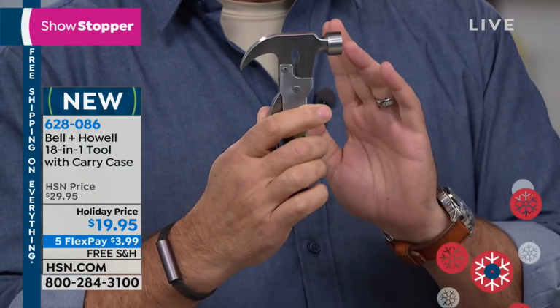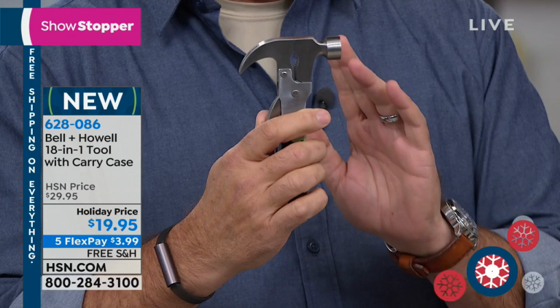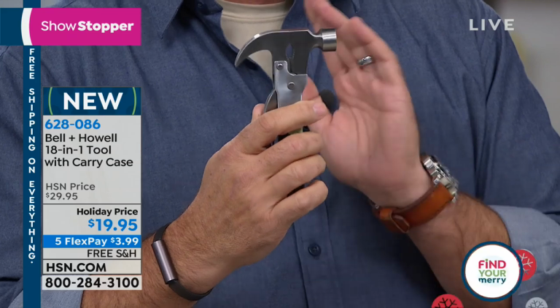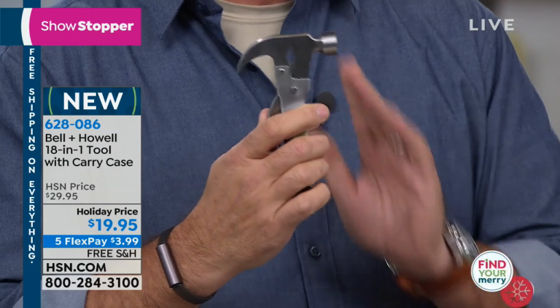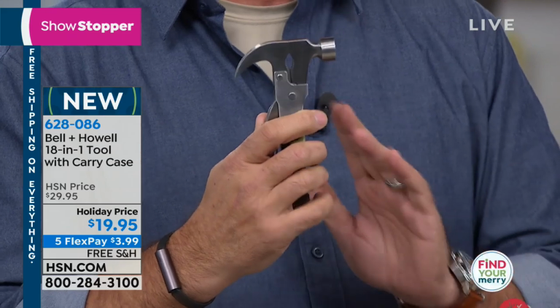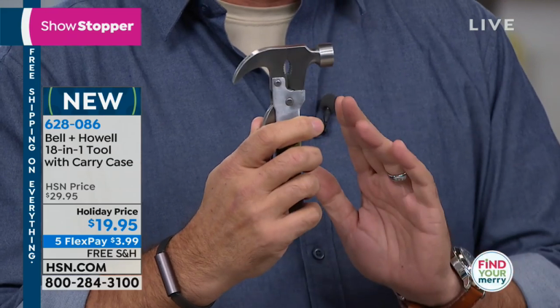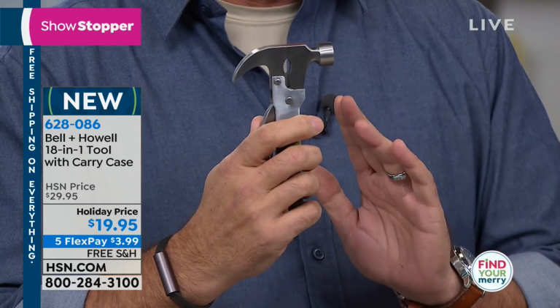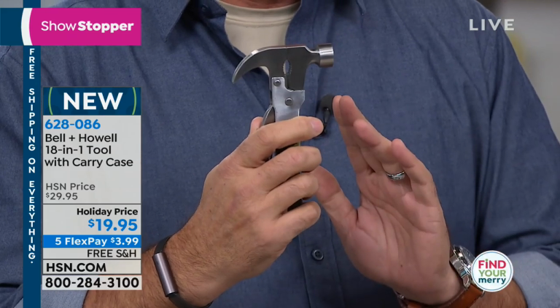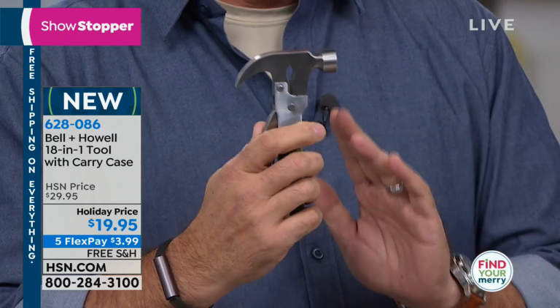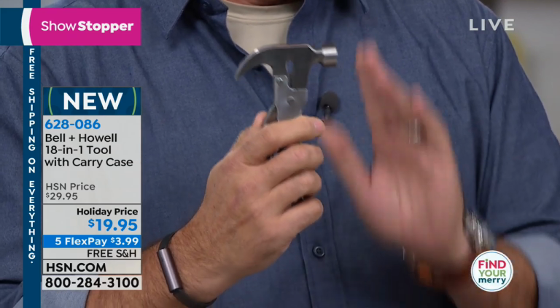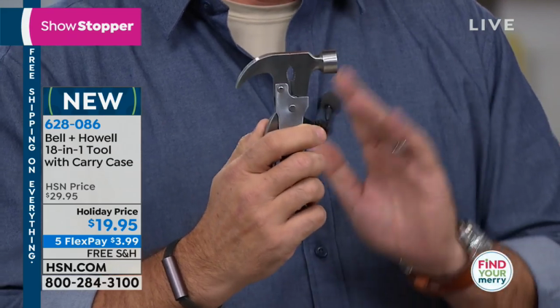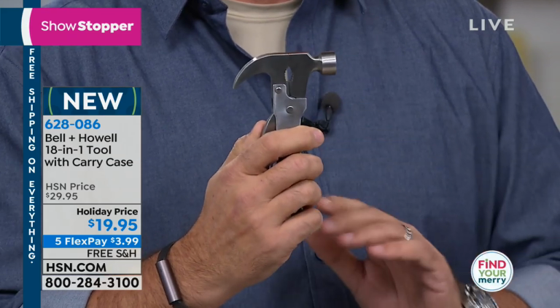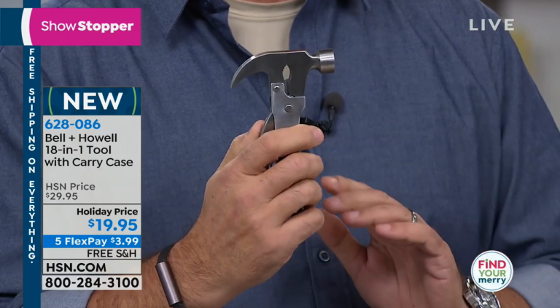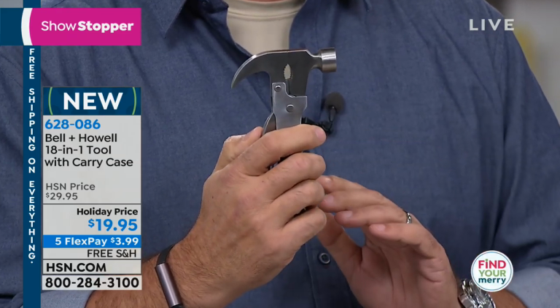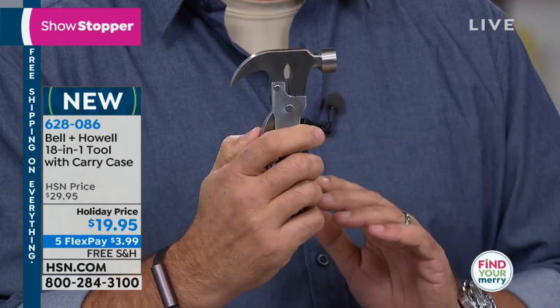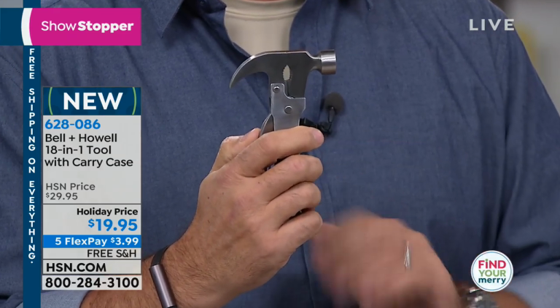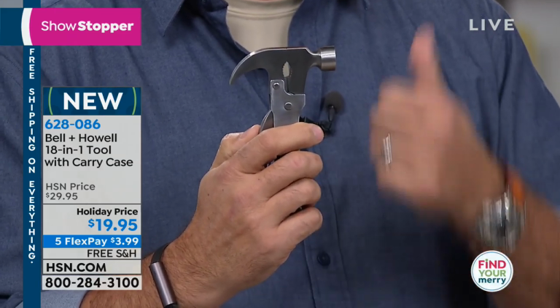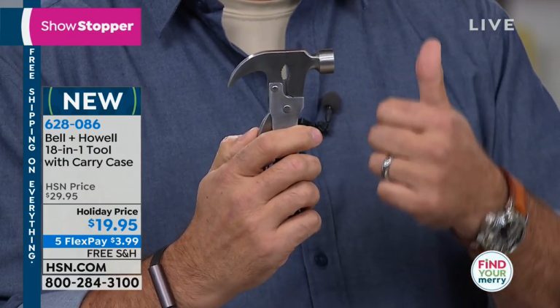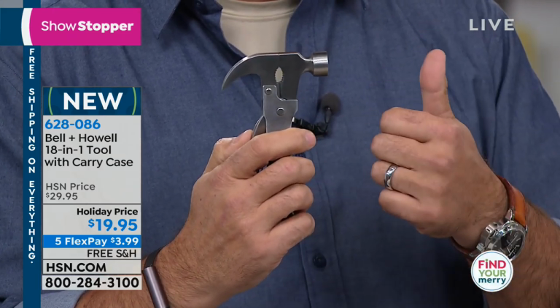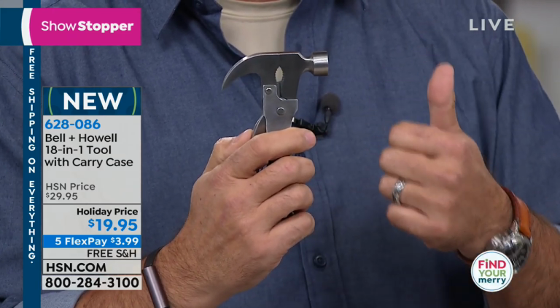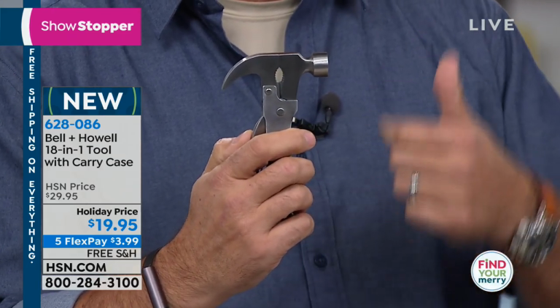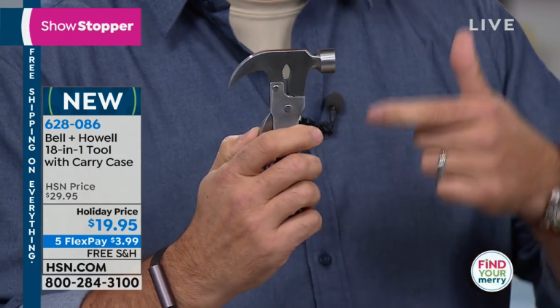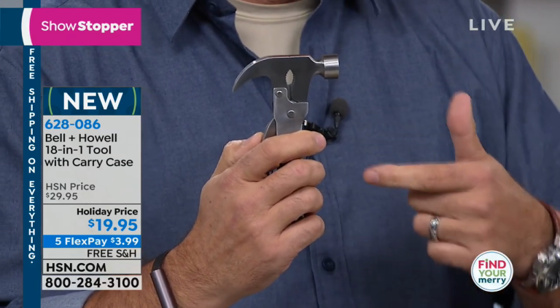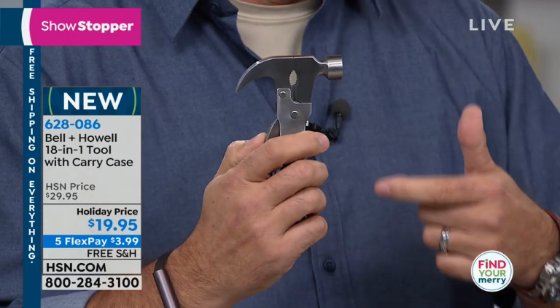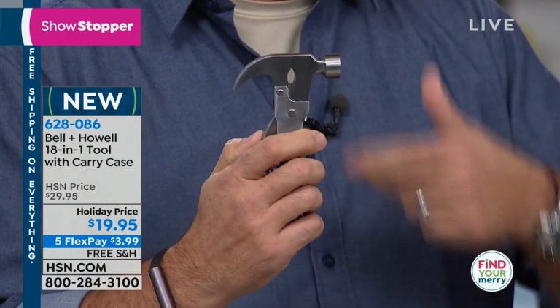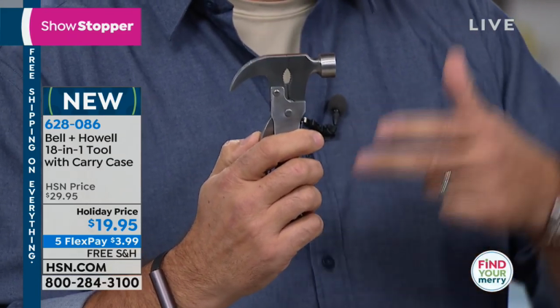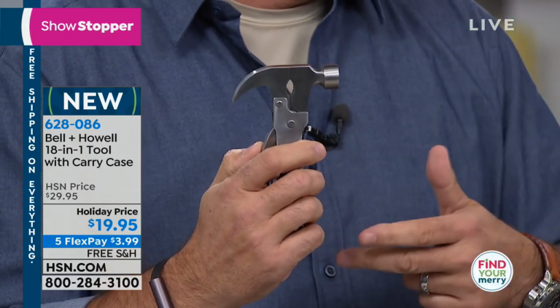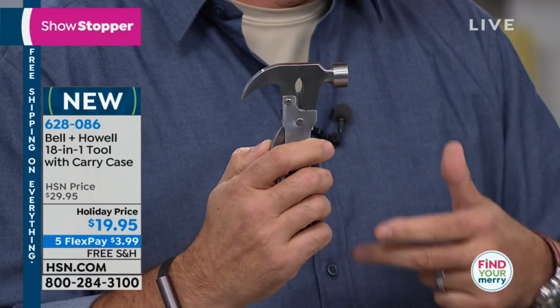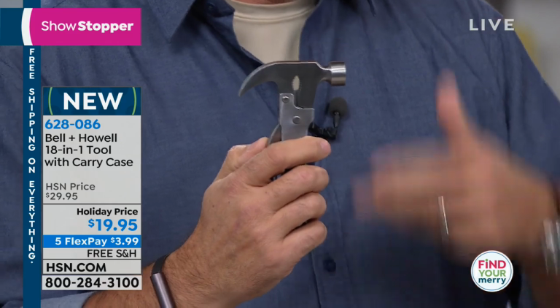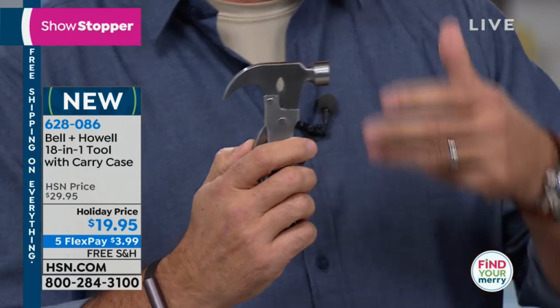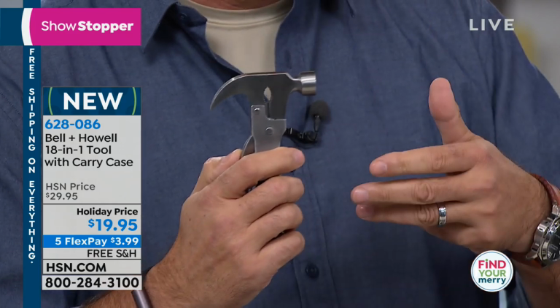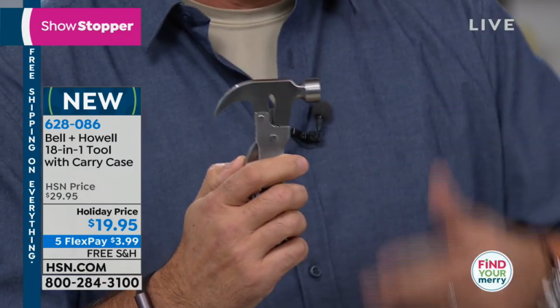At the end of the day, how many times have you been out somewhere and needed a knife, or a saw, or a hammer, or a screwdriver?